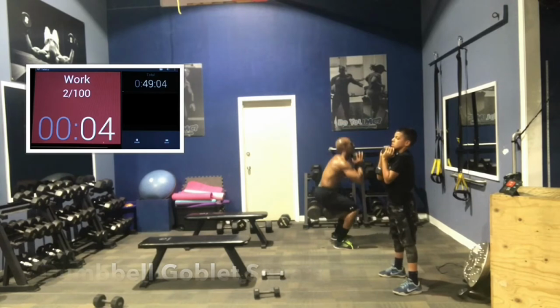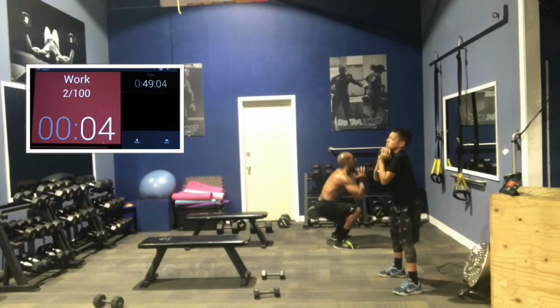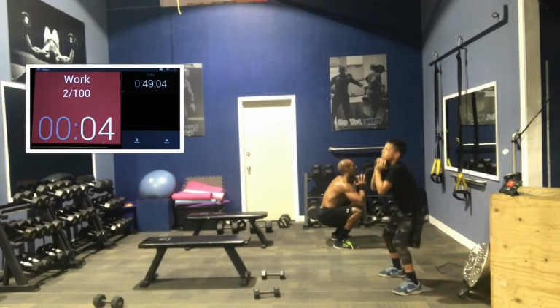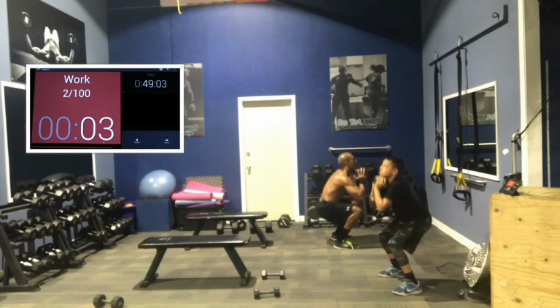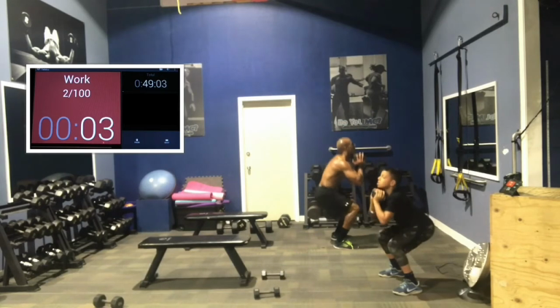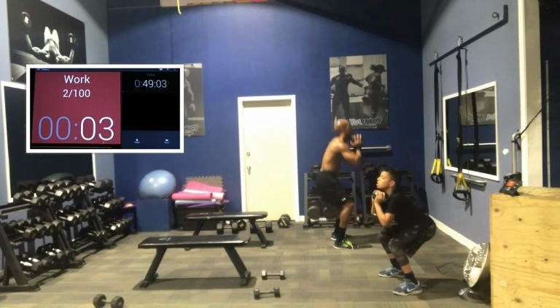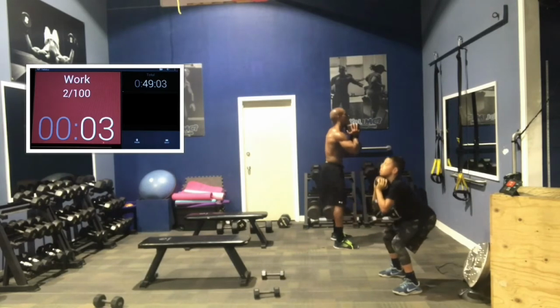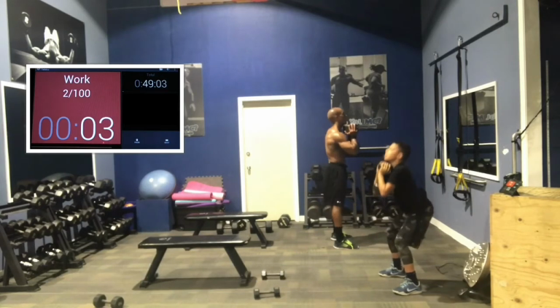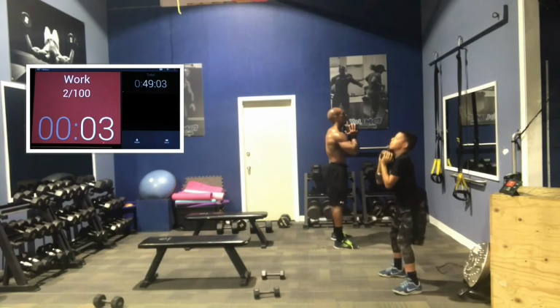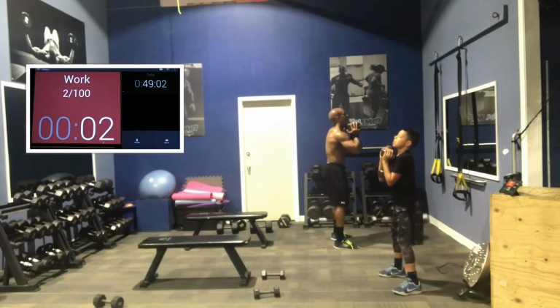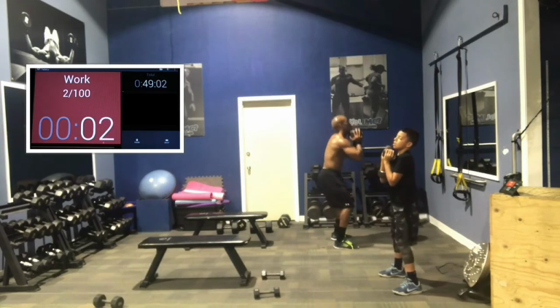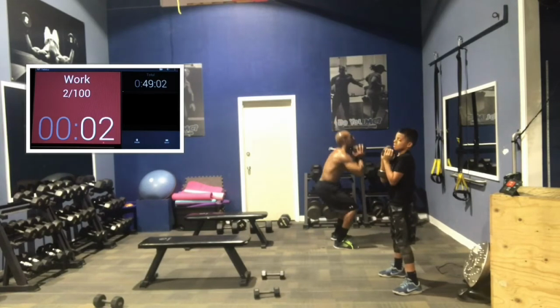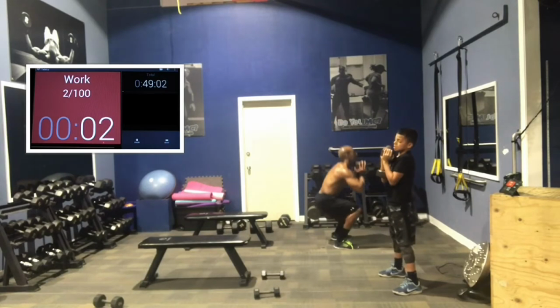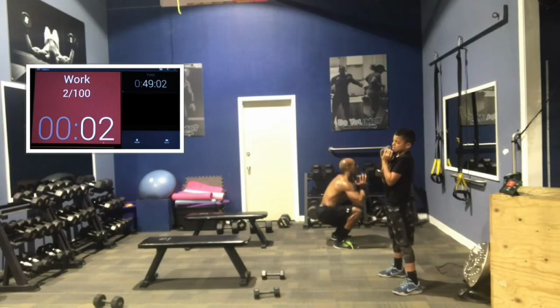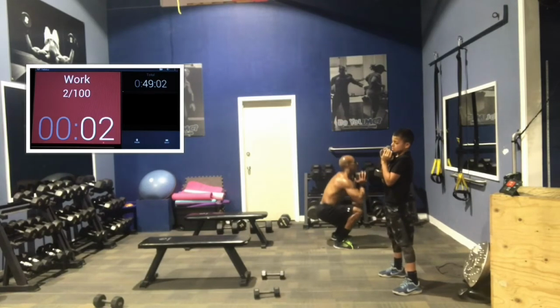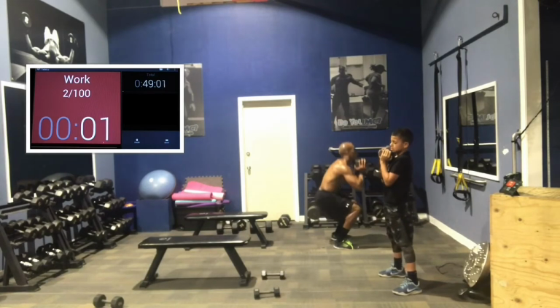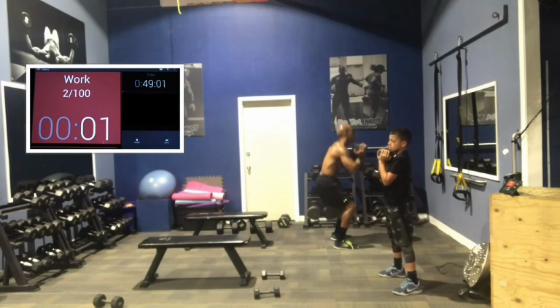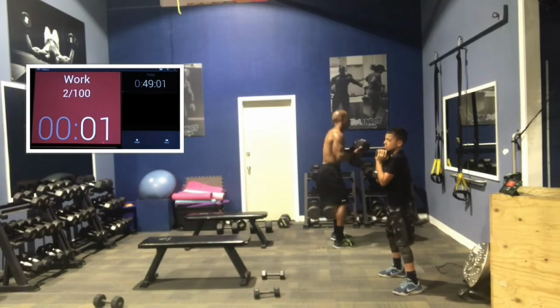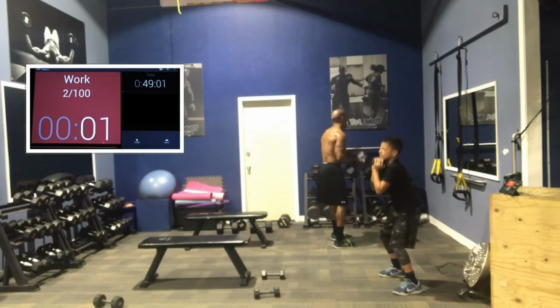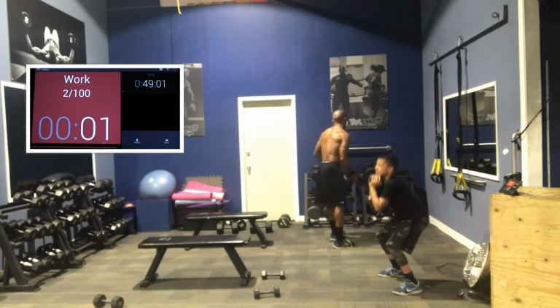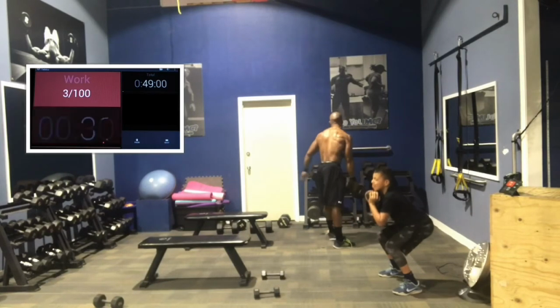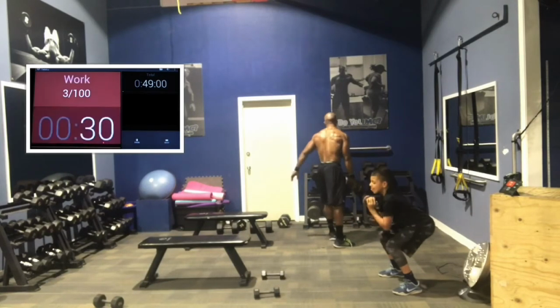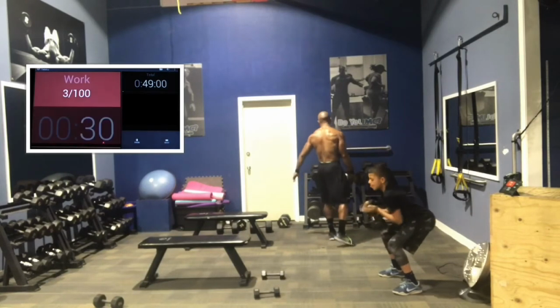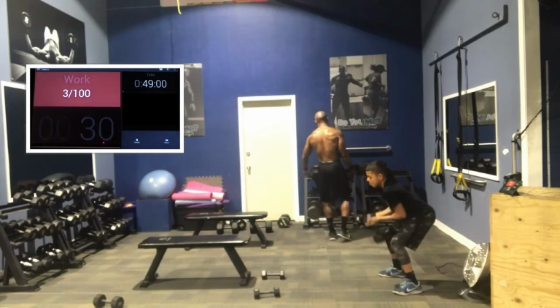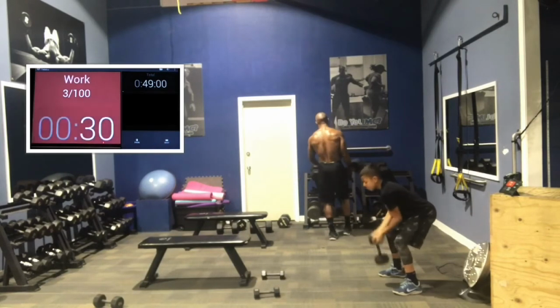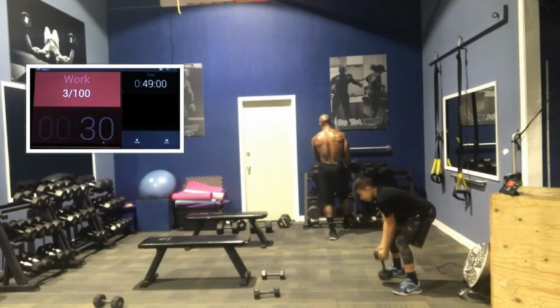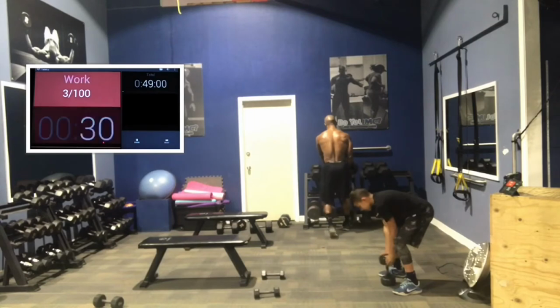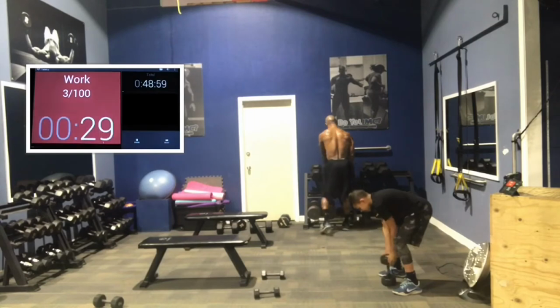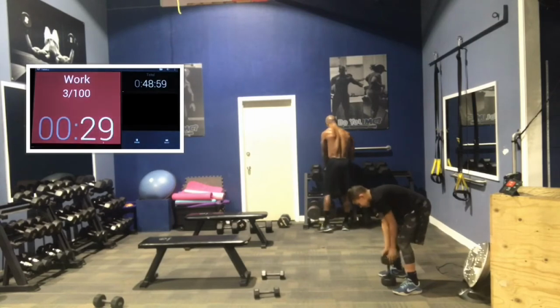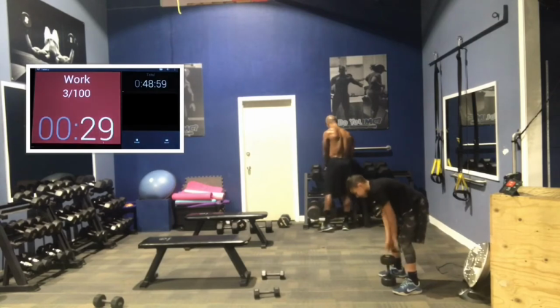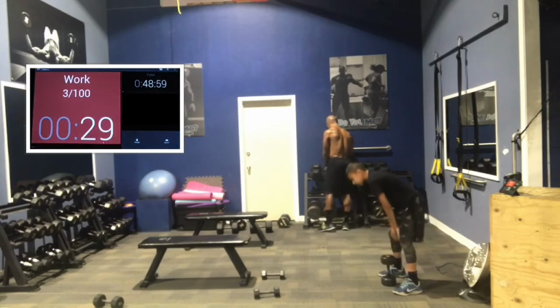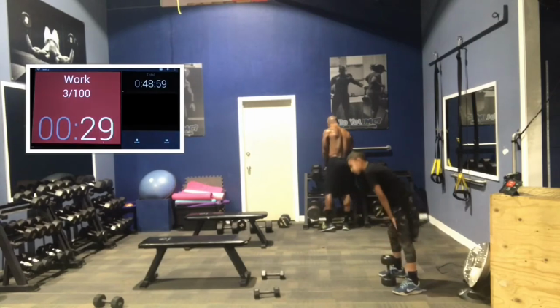Chest up, booty out. Good job, guys. Rest 15 seconds.